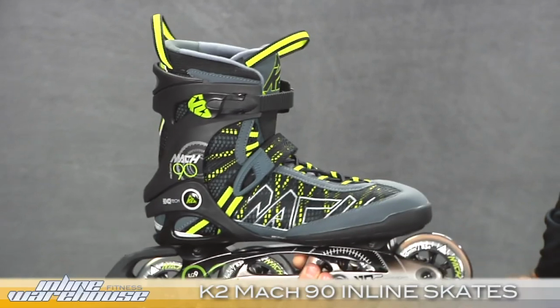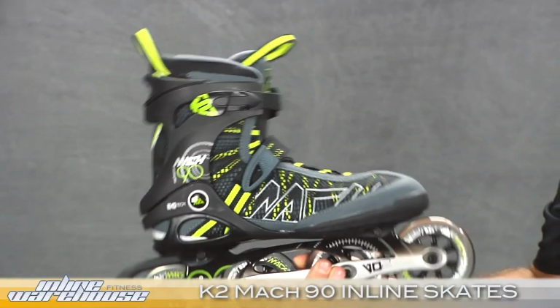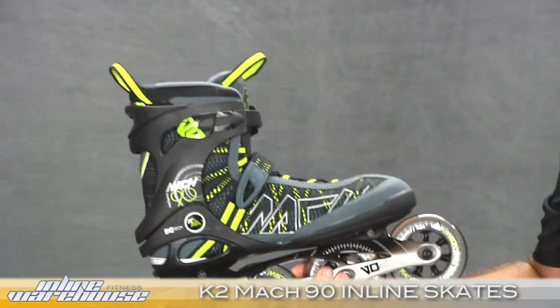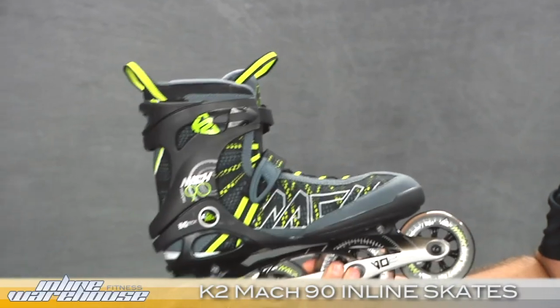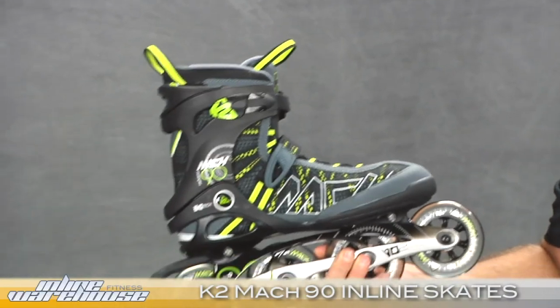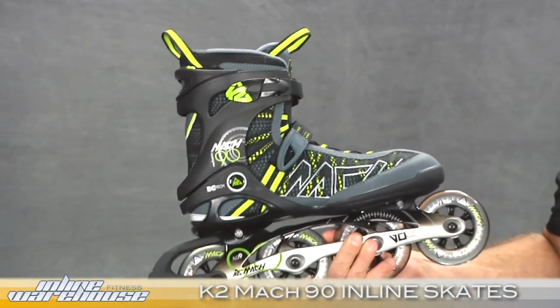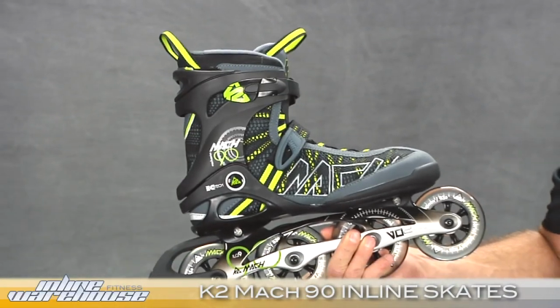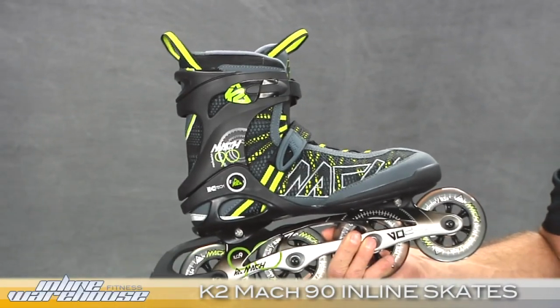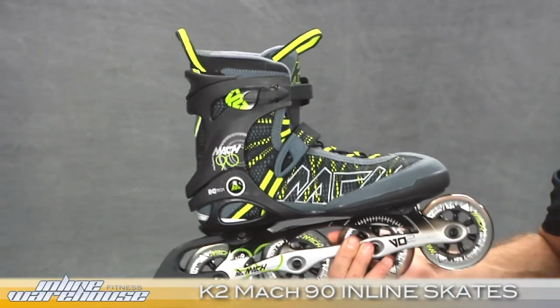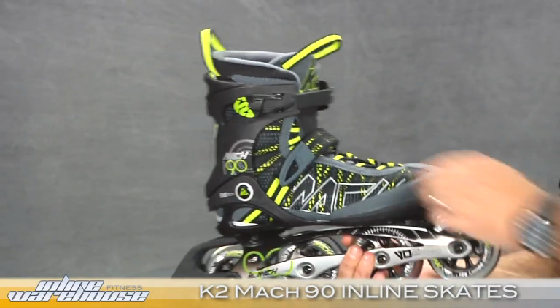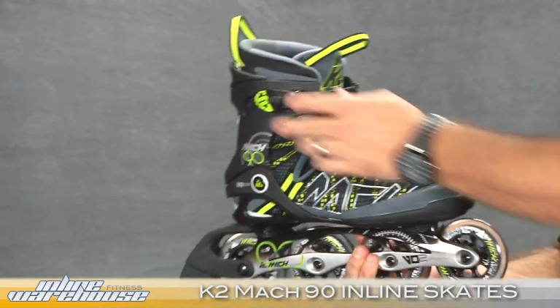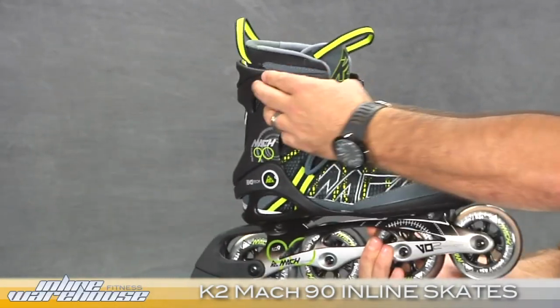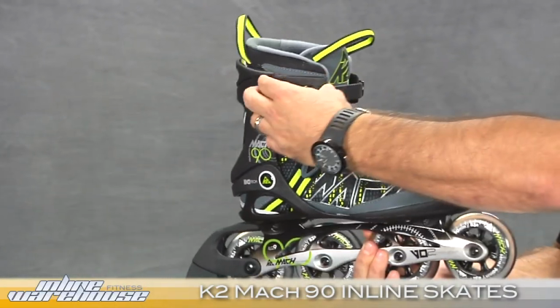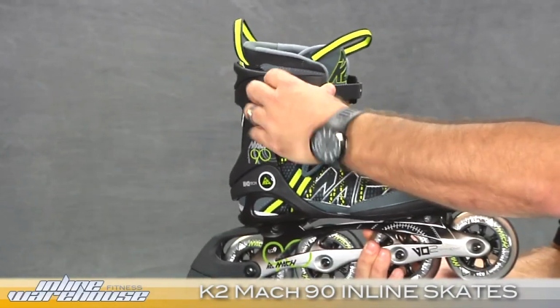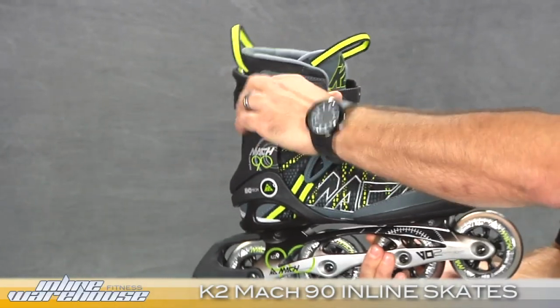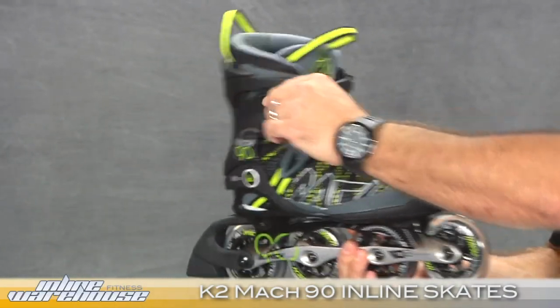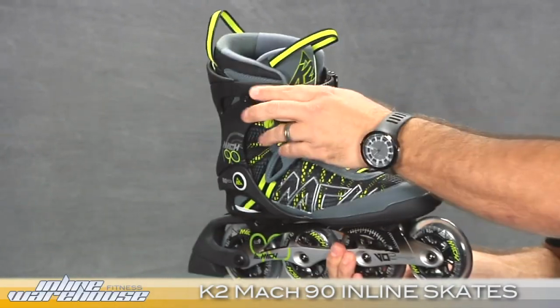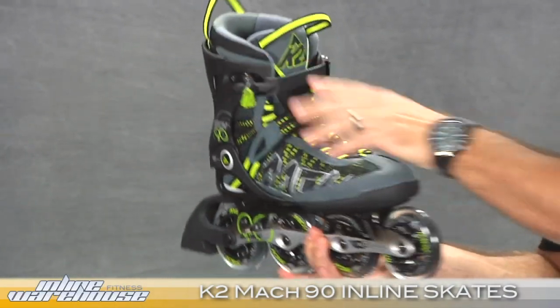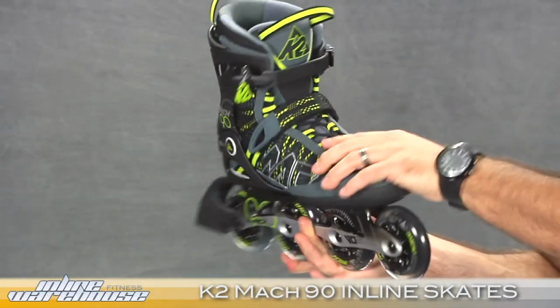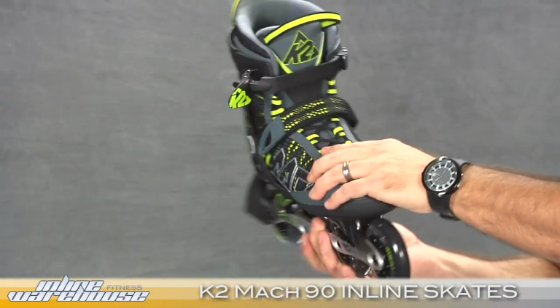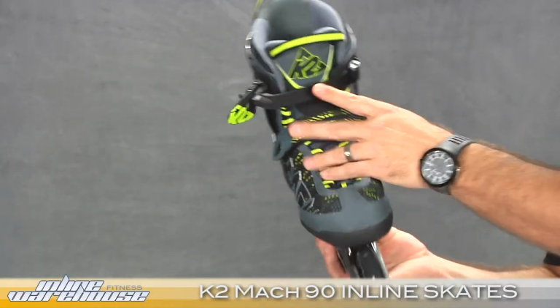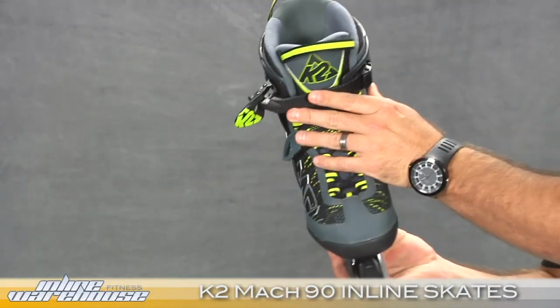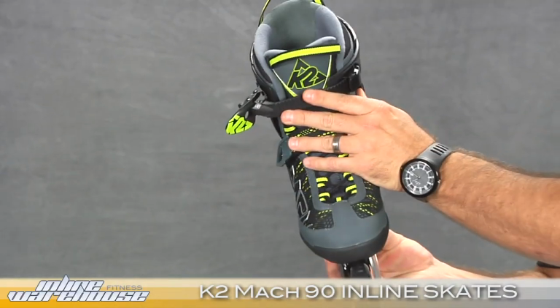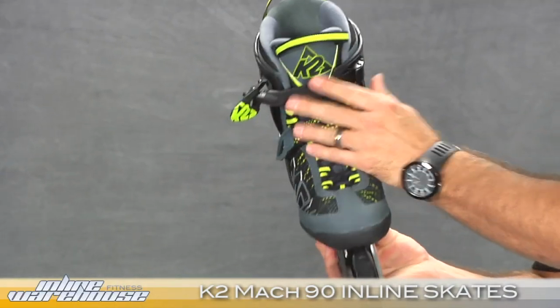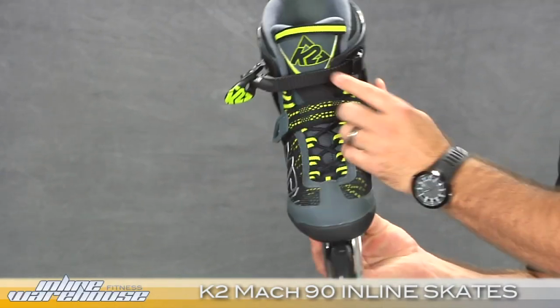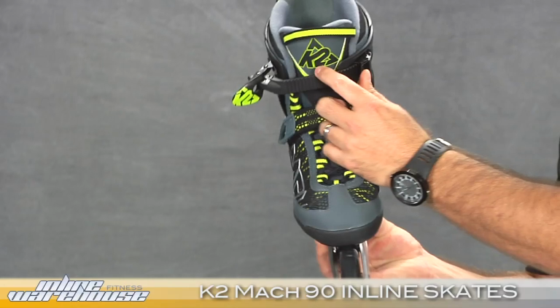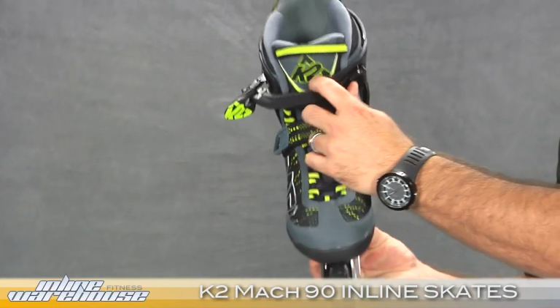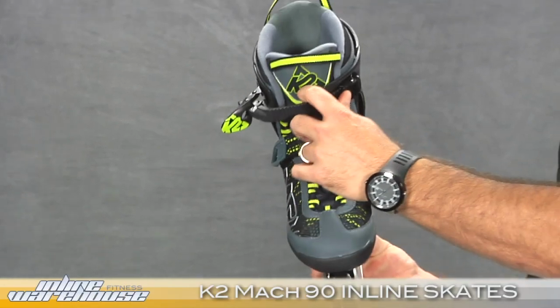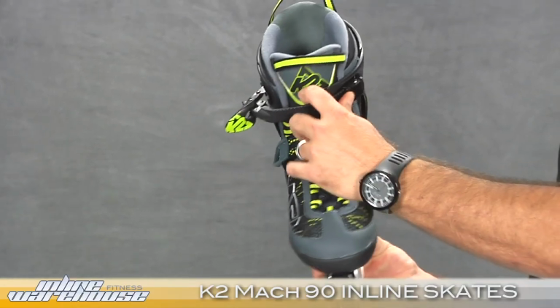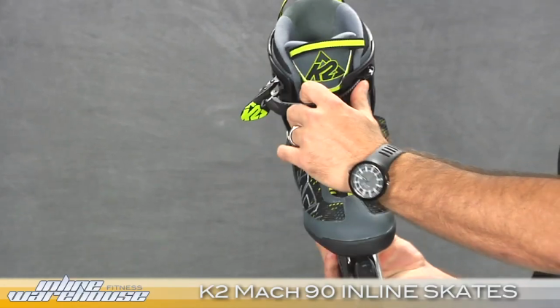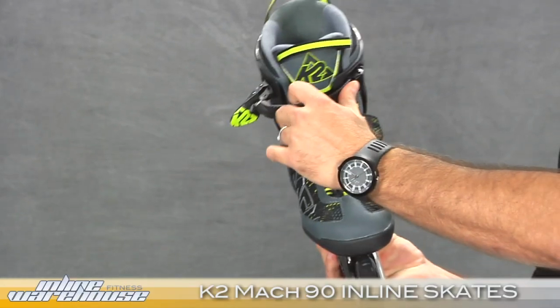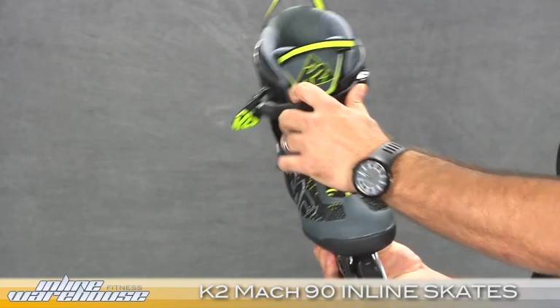For the buckle, you have a very easy cinching — just push to tighten and push in to release.